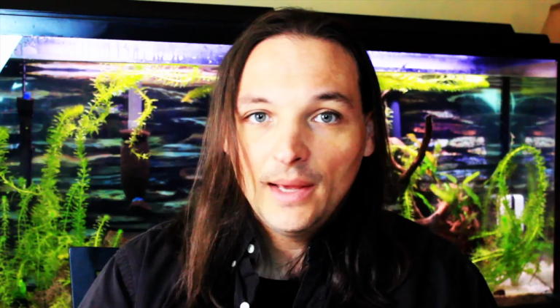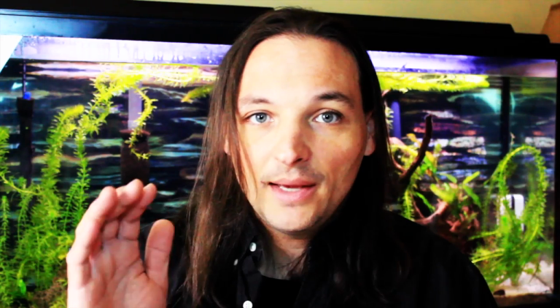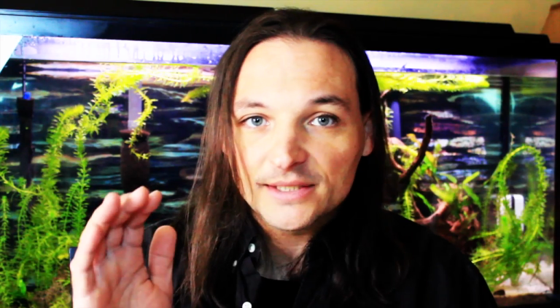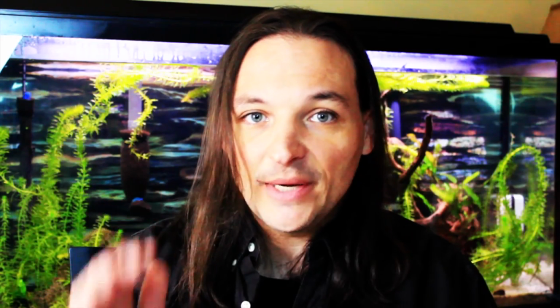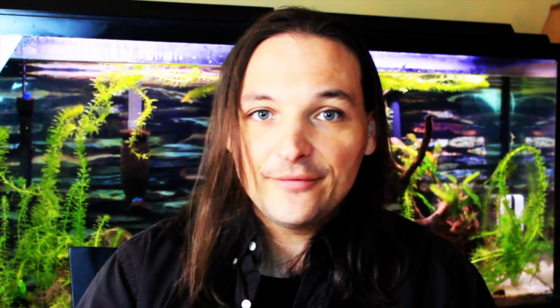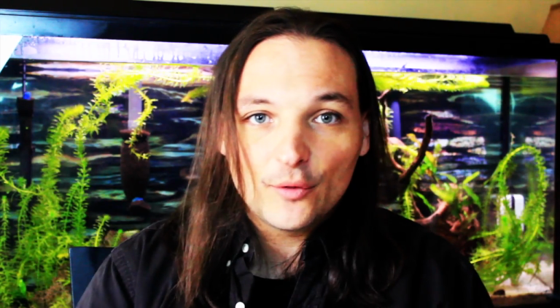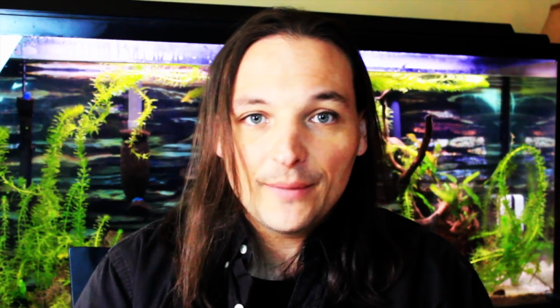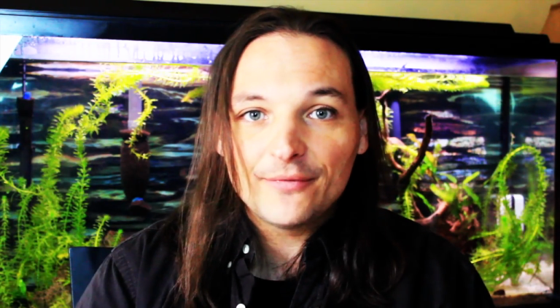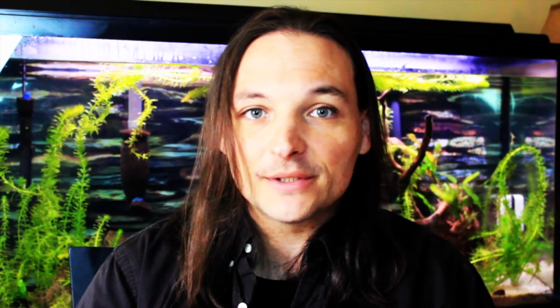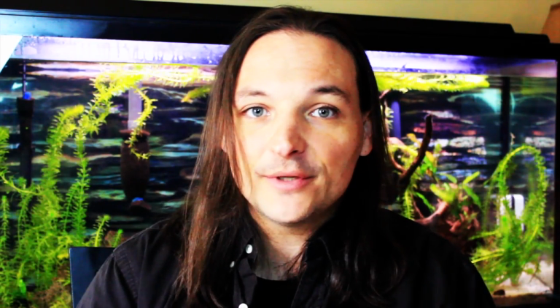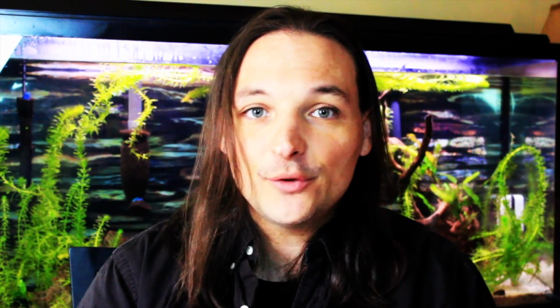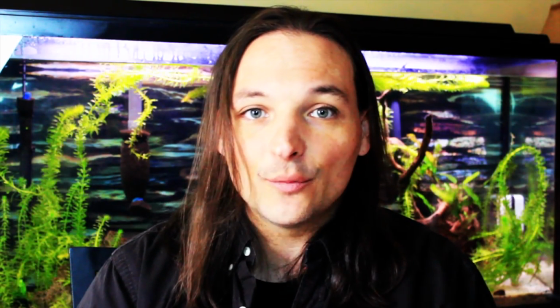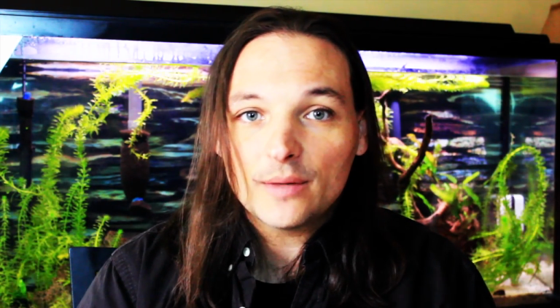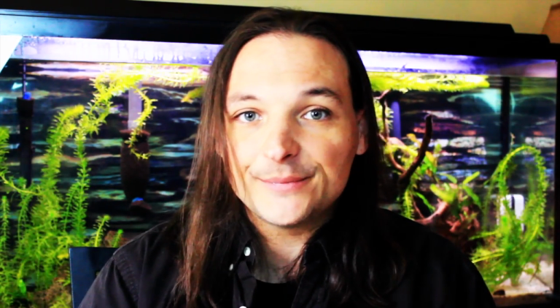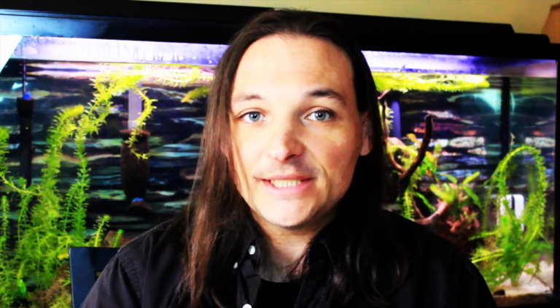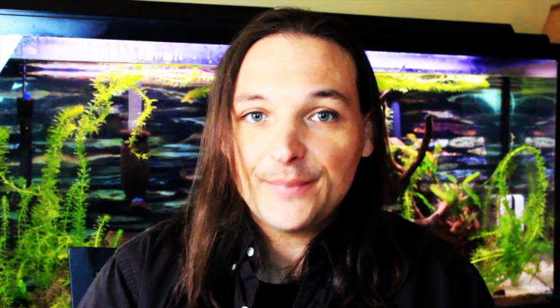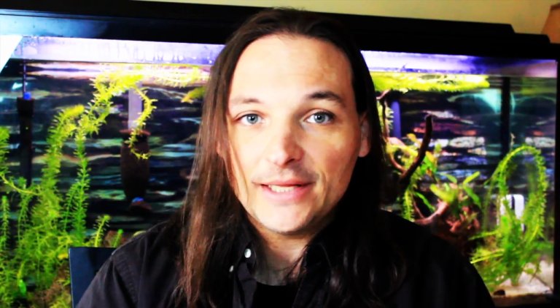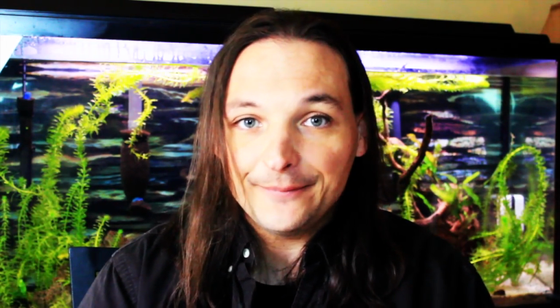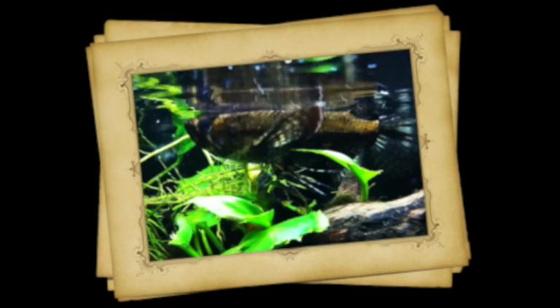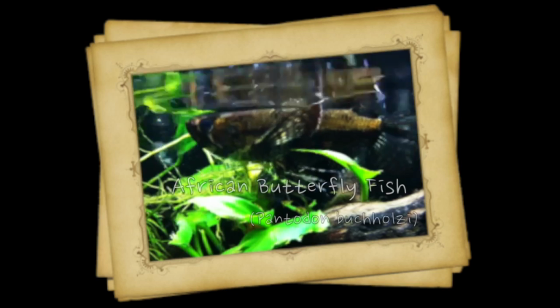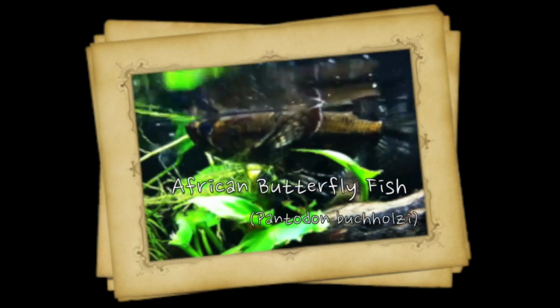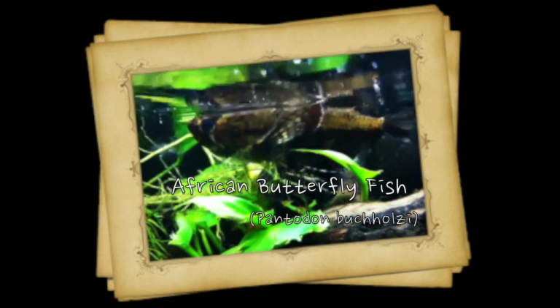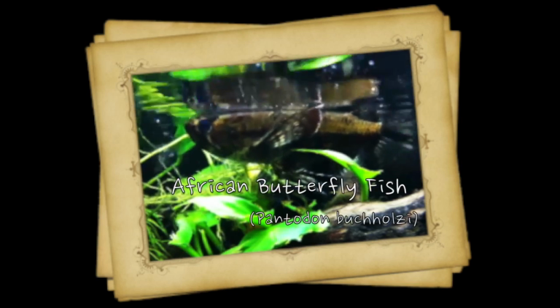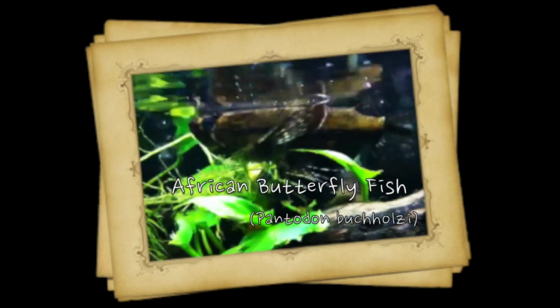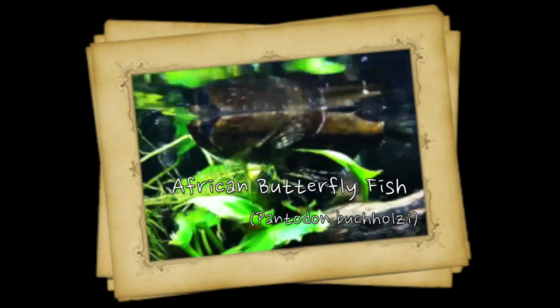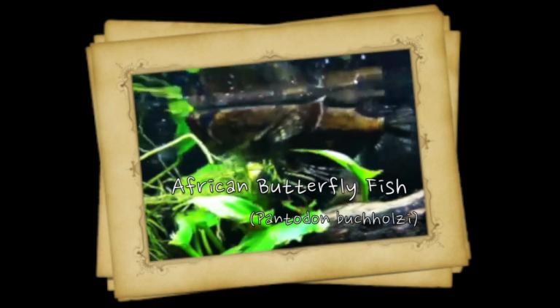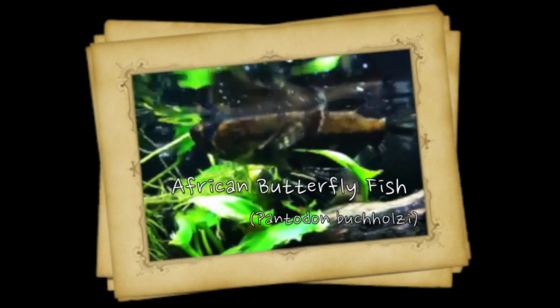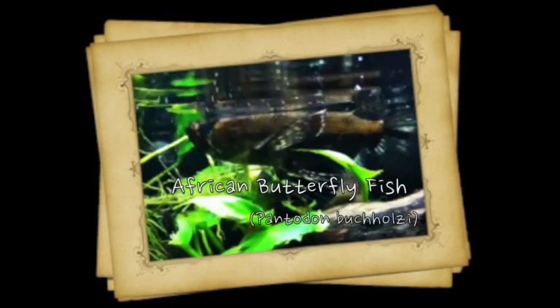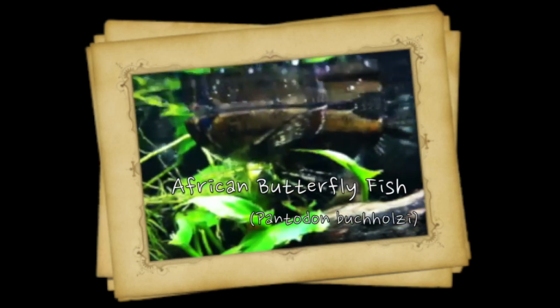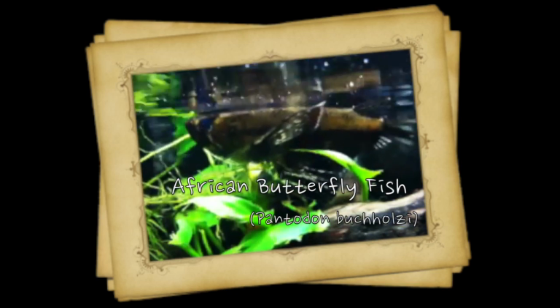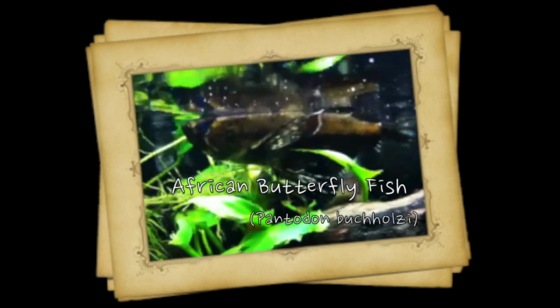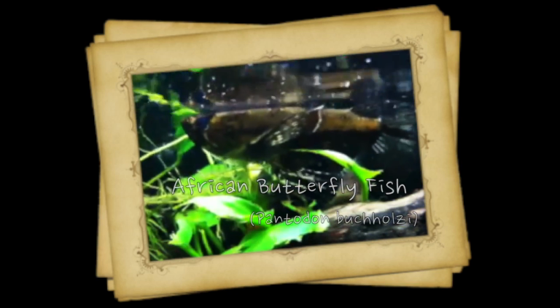Hey, this is Barry for Aquarium Outfitters and Fish Store, and welcome to Species Spotlight. Today we're going to be talking about the African Butterfly Fish.